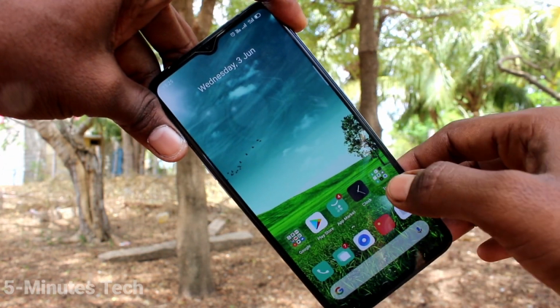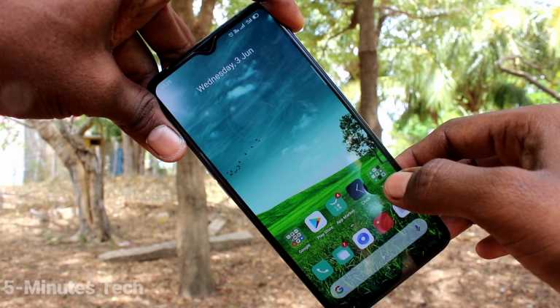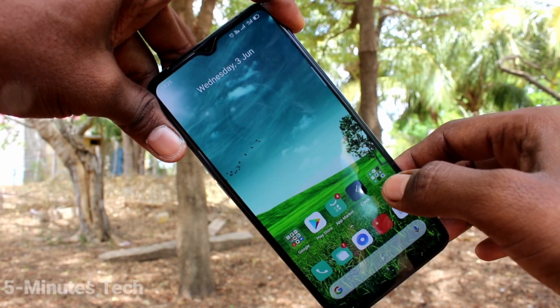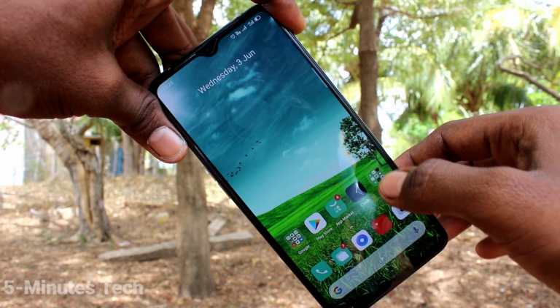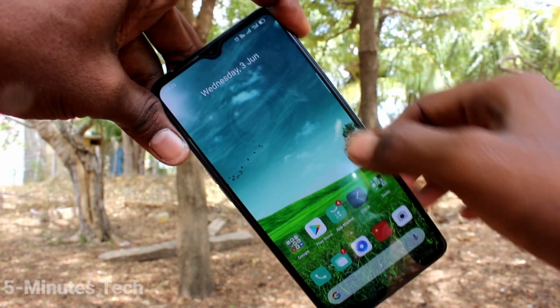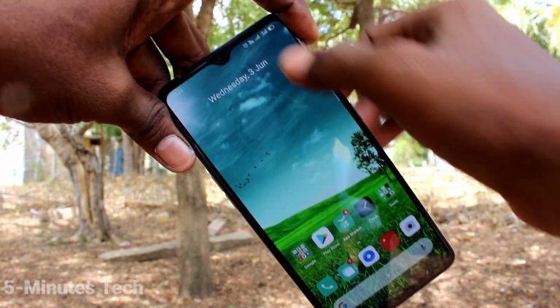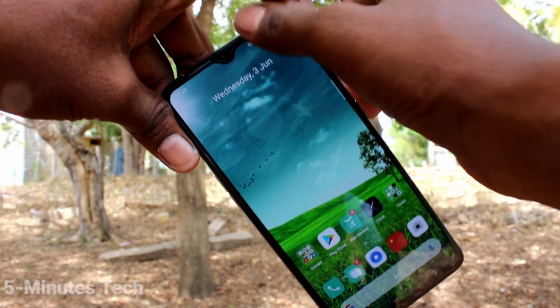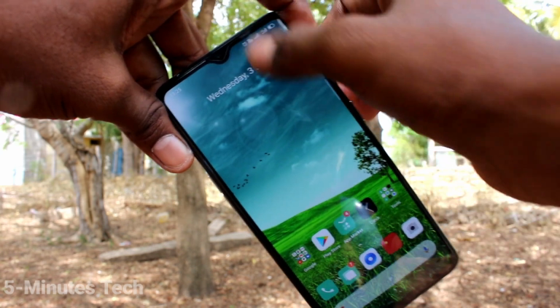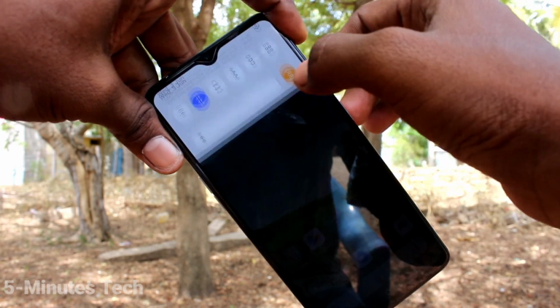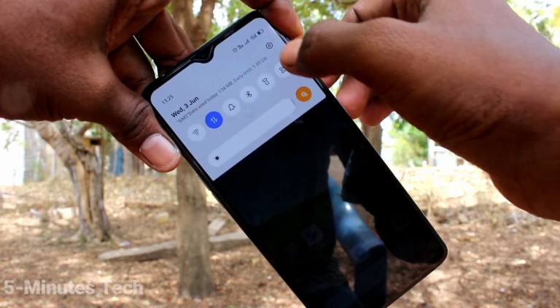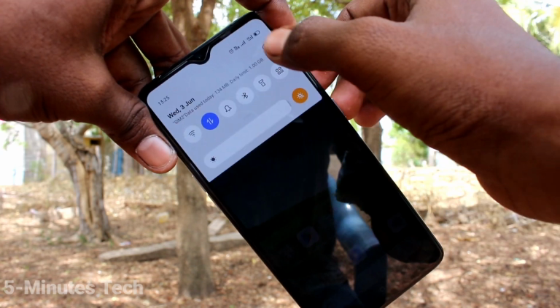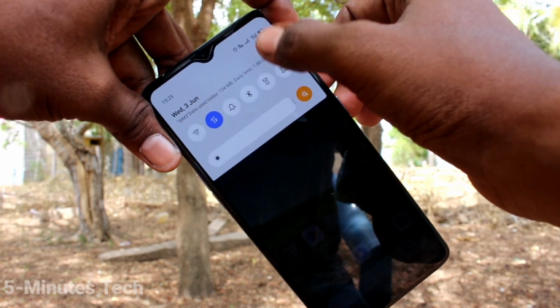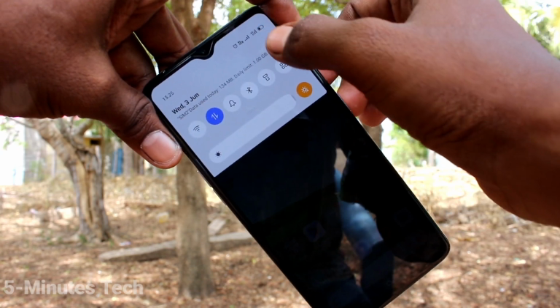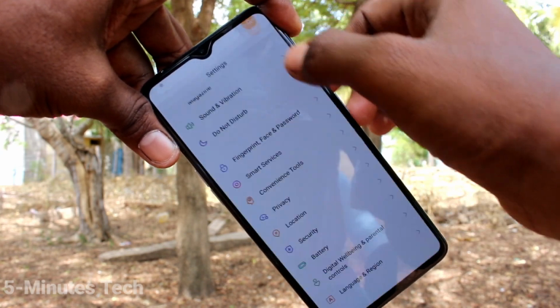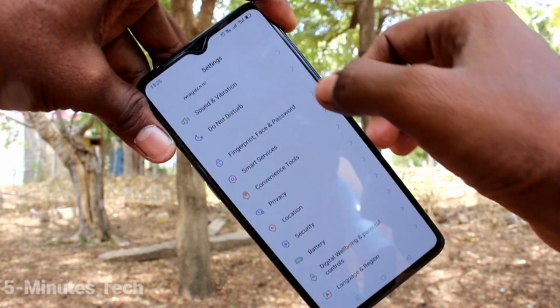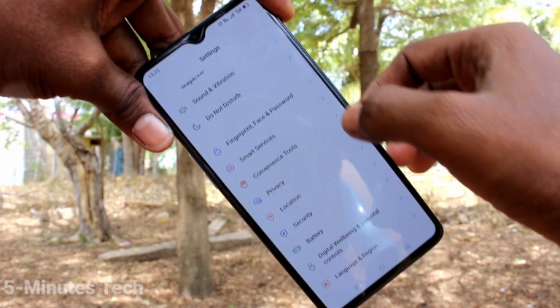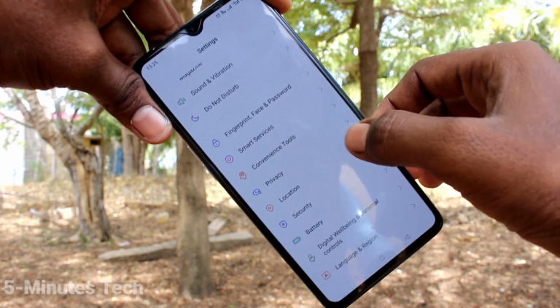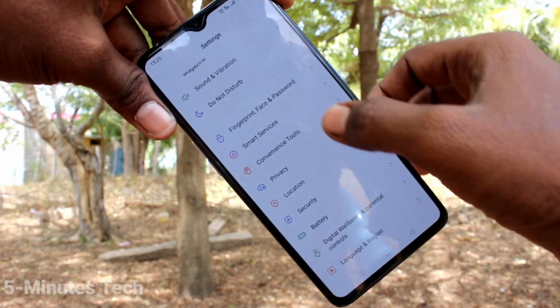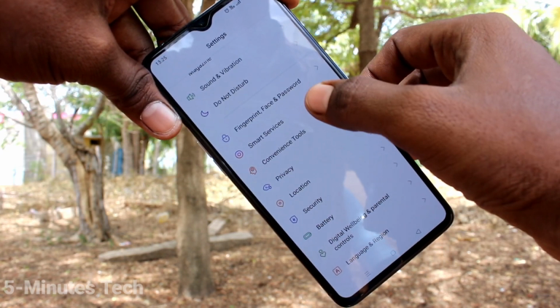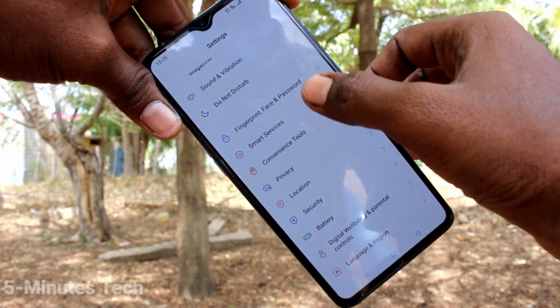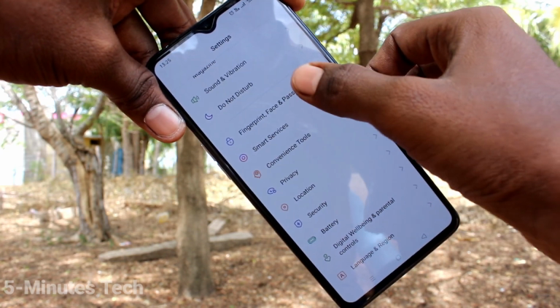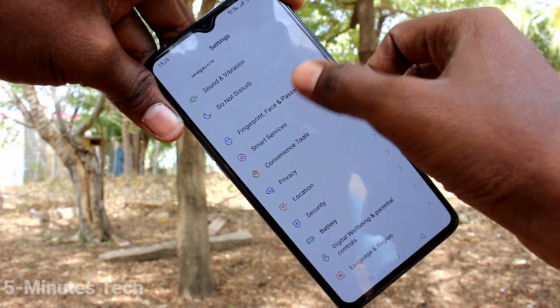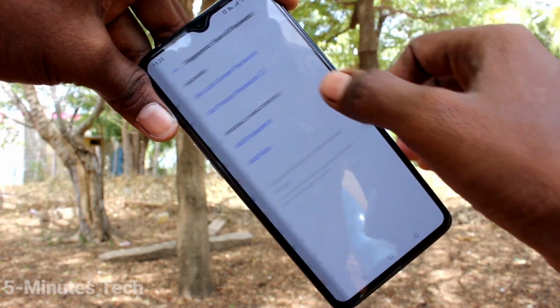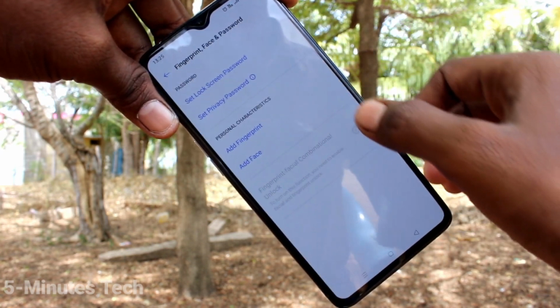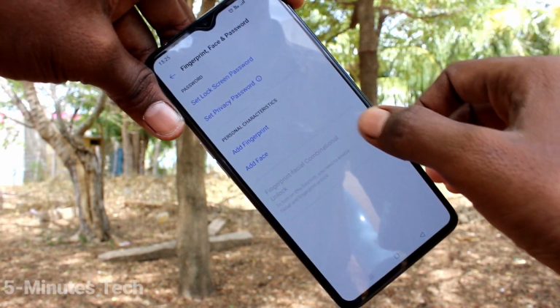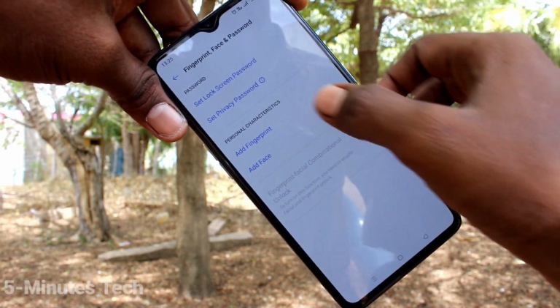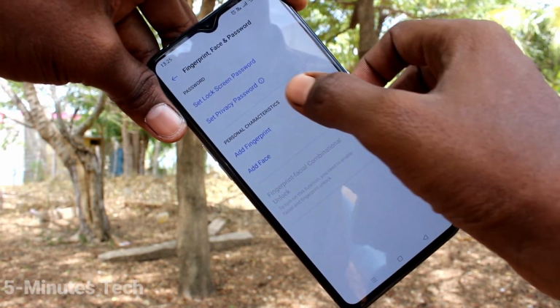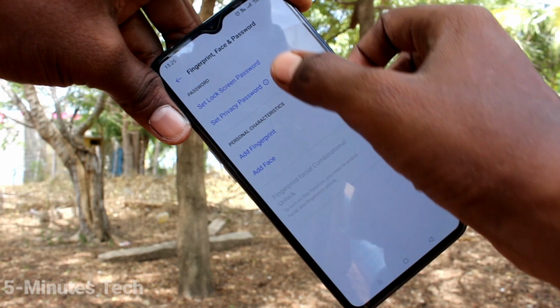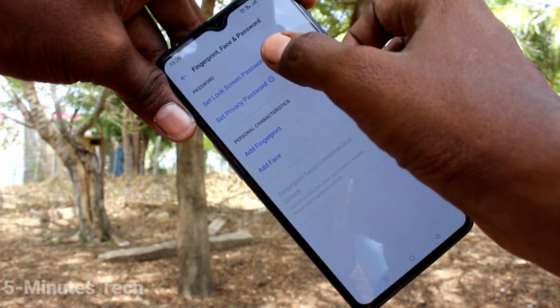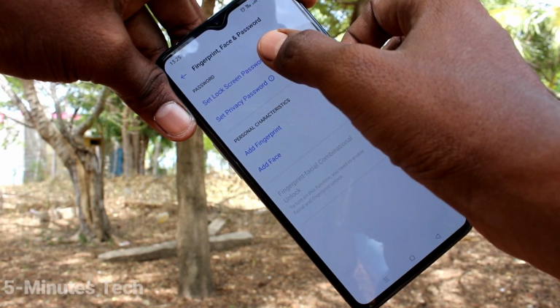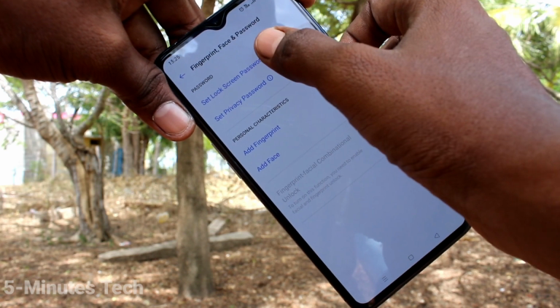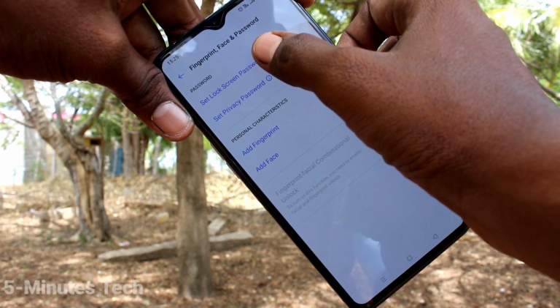First of all, in your phone go to the Settings icon, then click on Fingerprint, Face and Password.